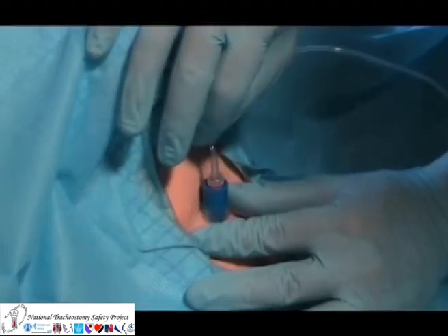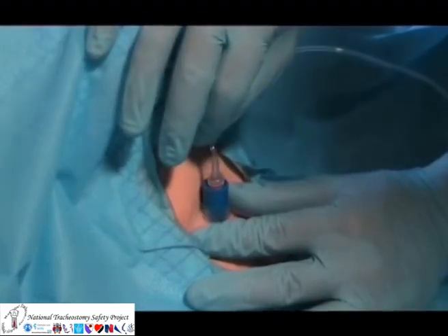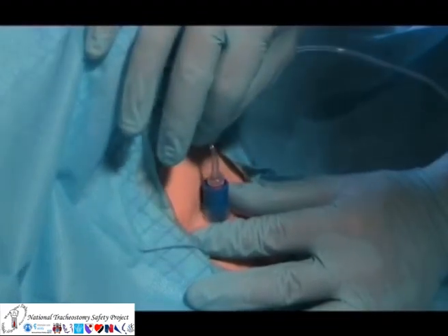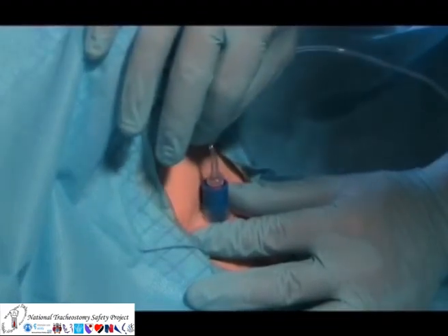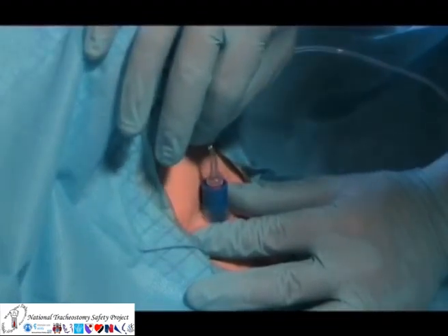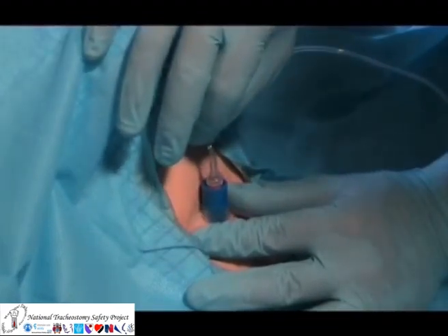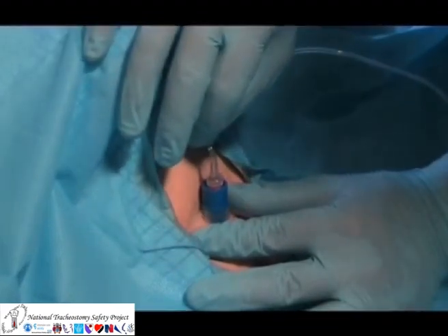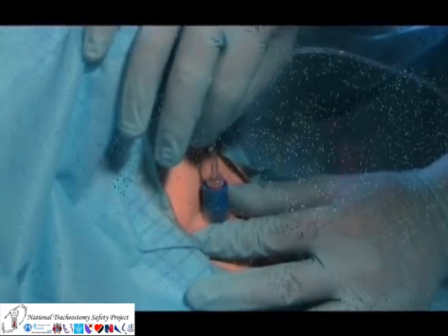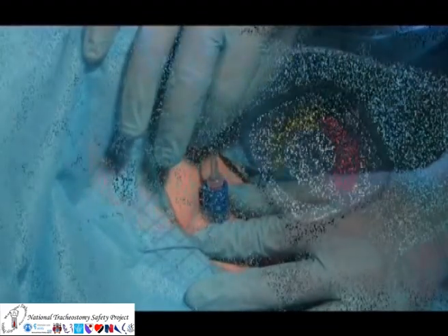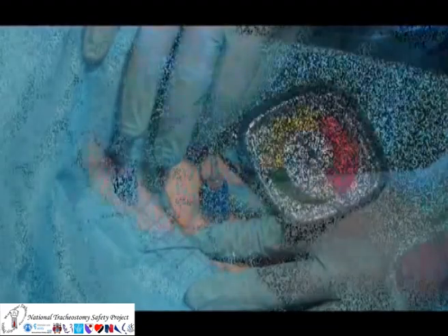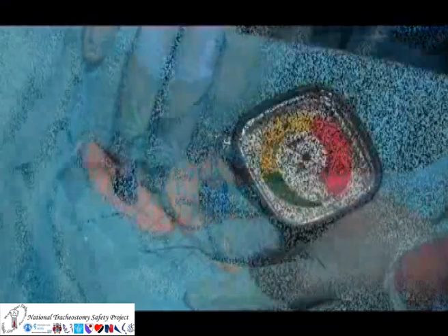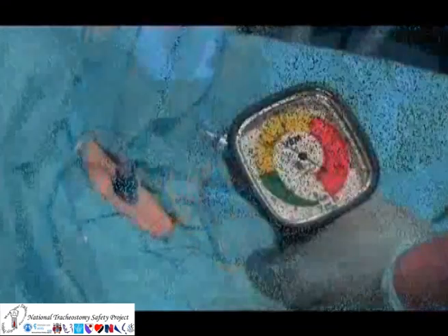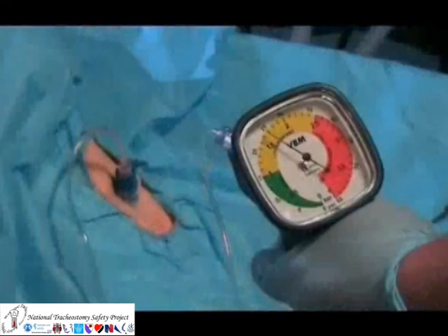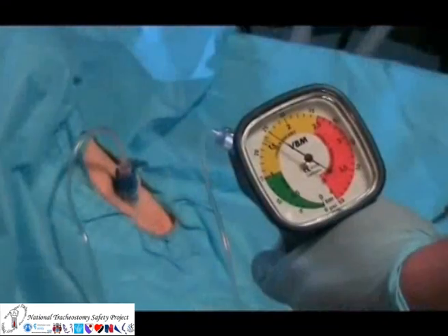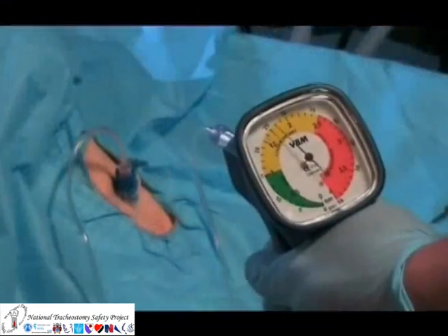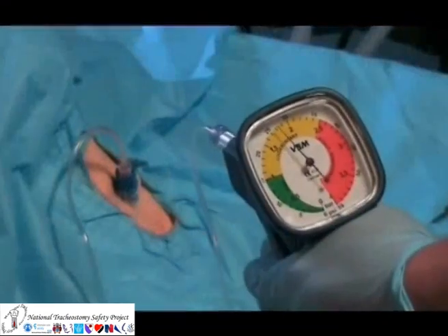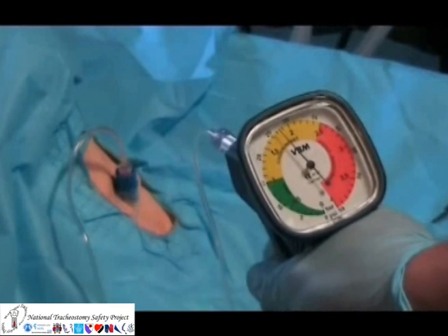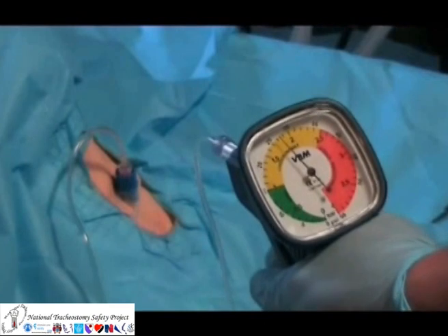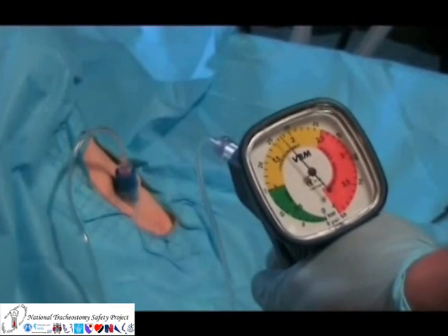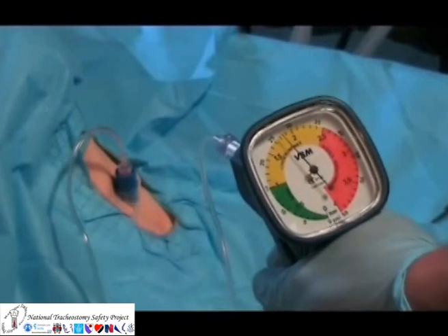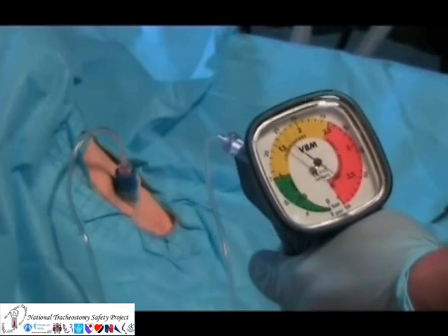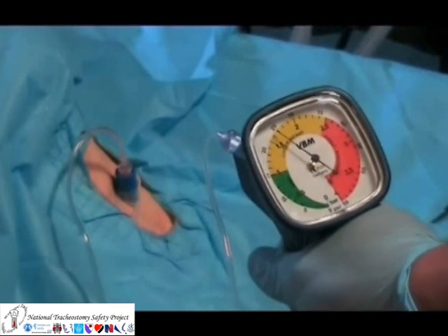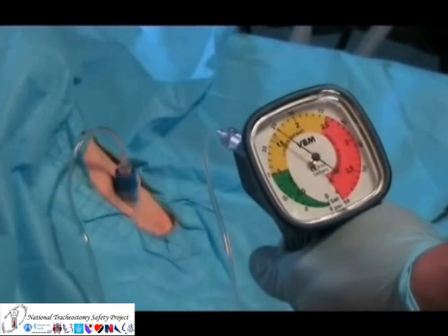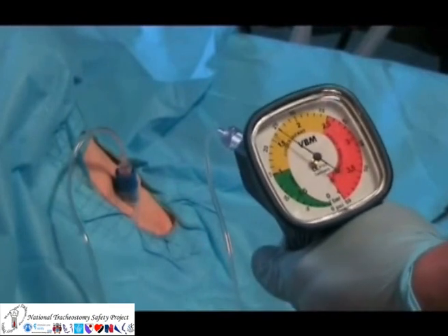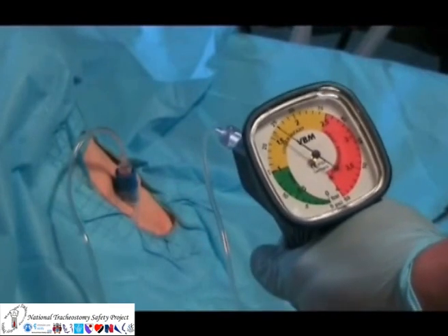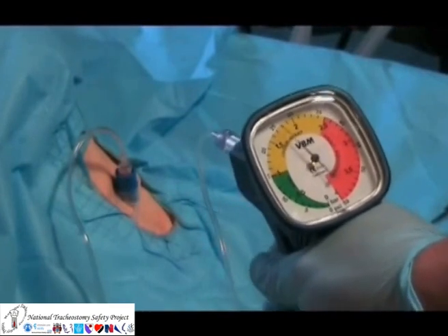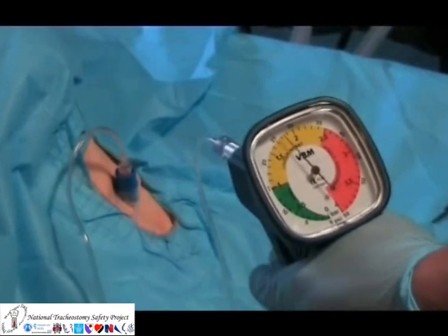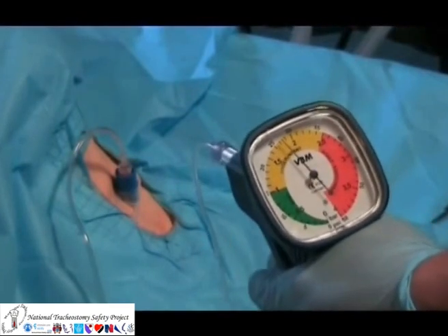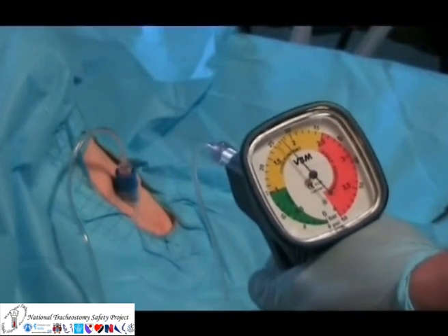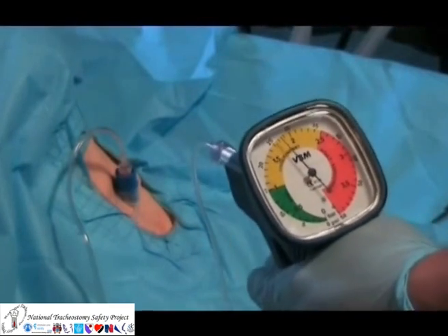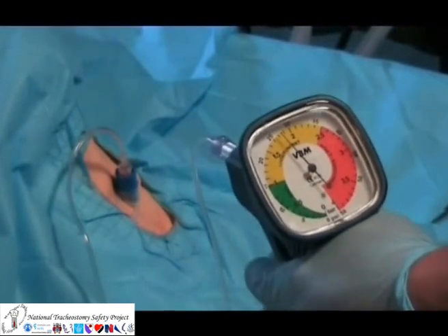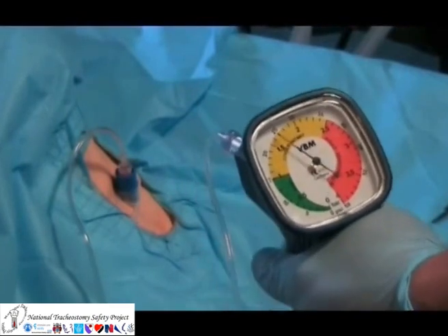The patient needs to have at least a partially patent airway for gas to escape if using a high pressure device like this.